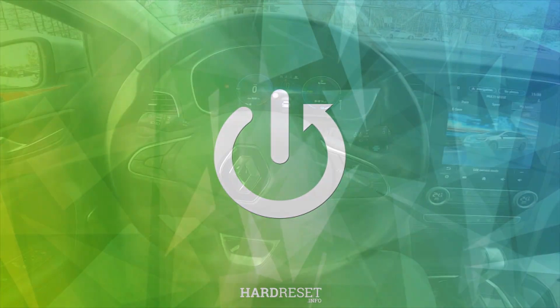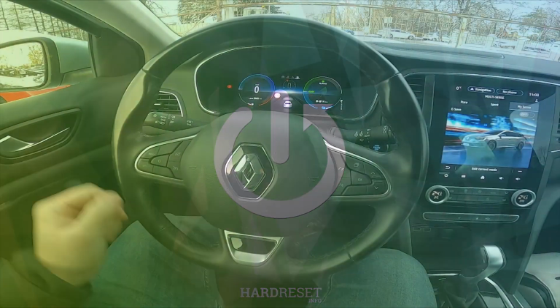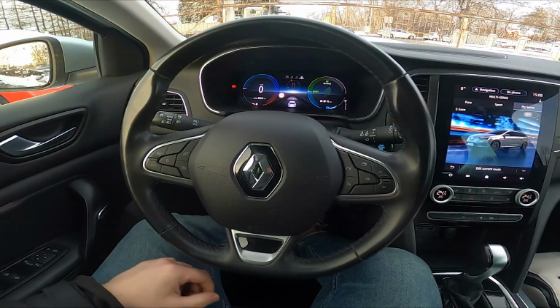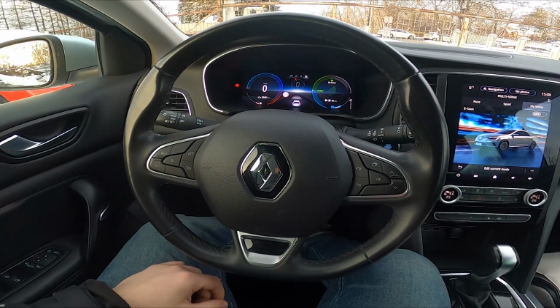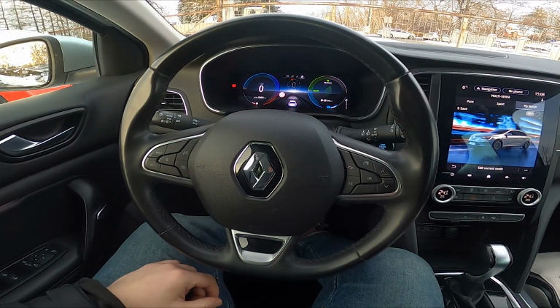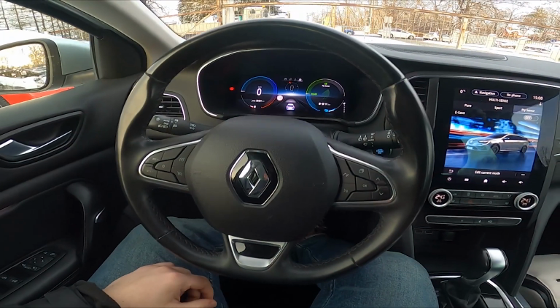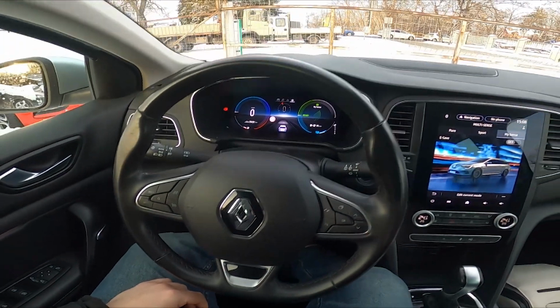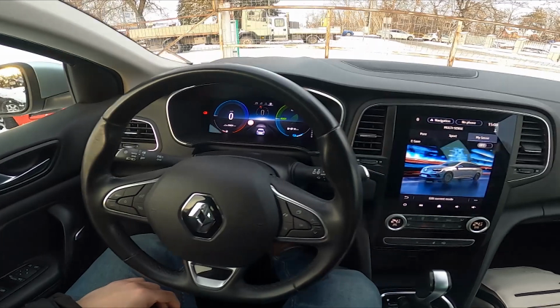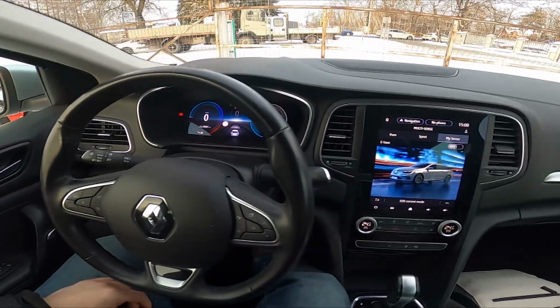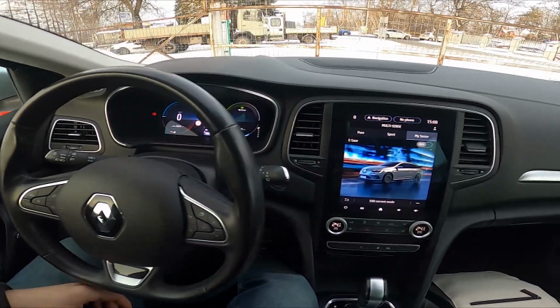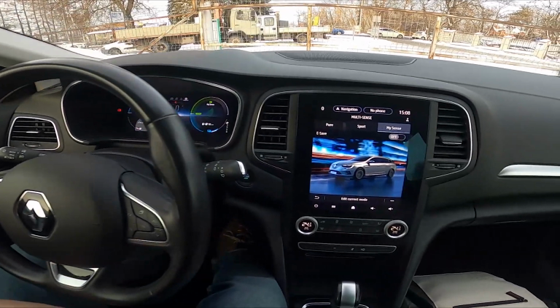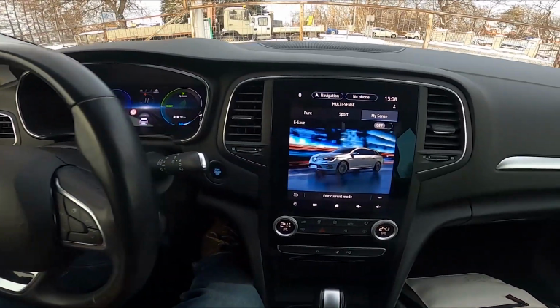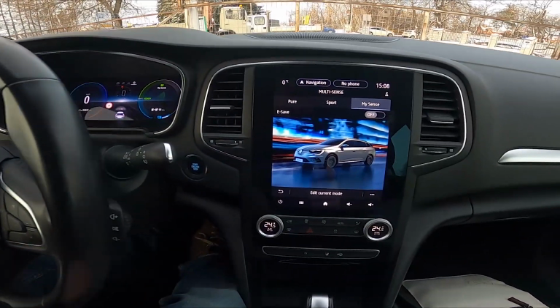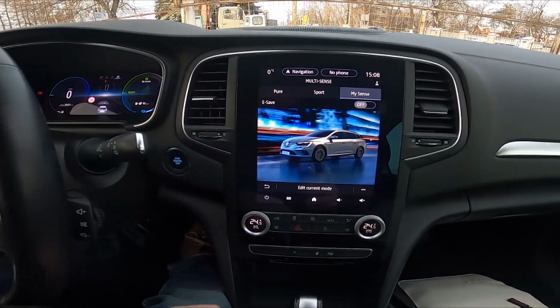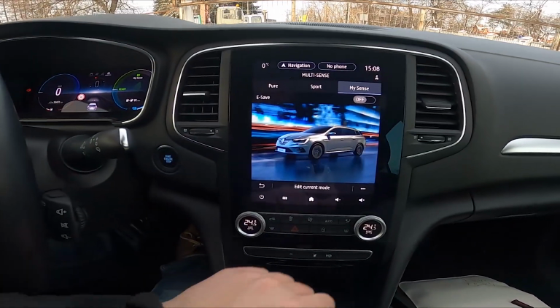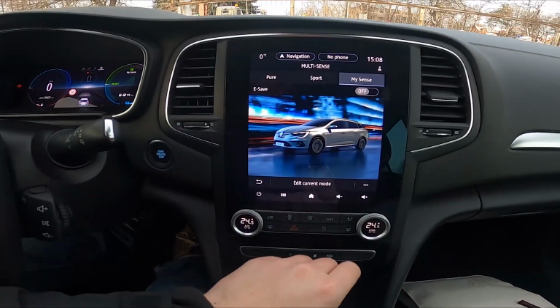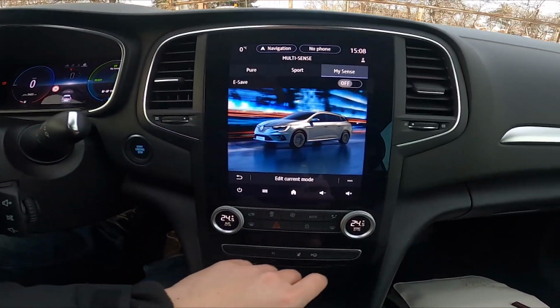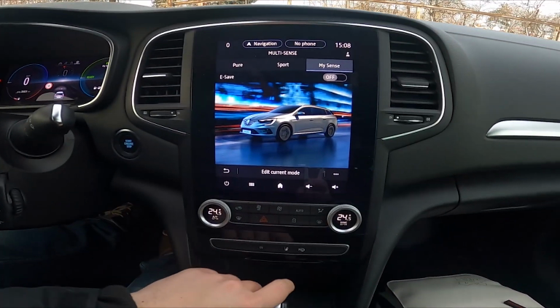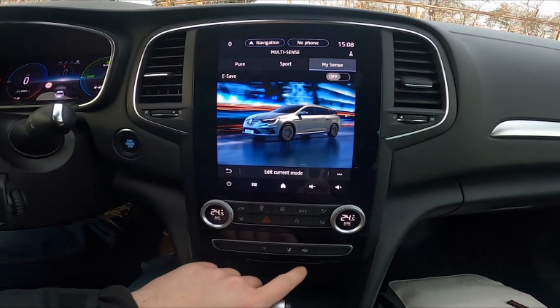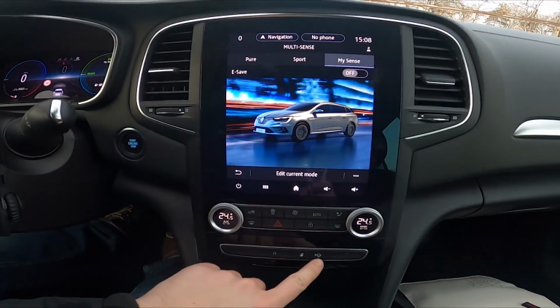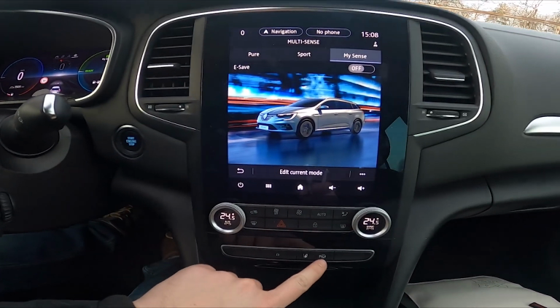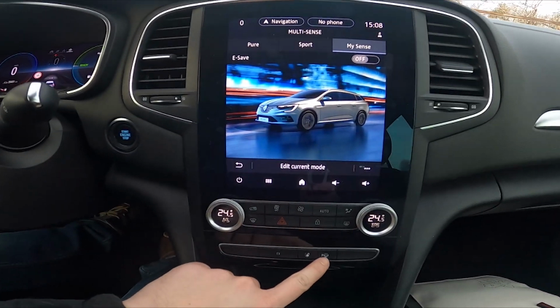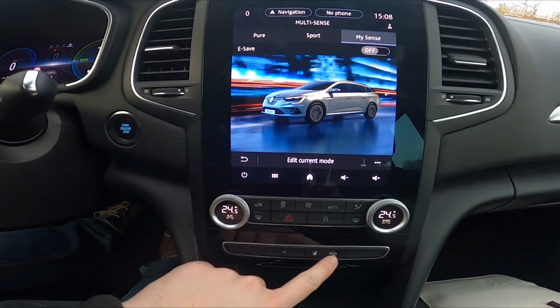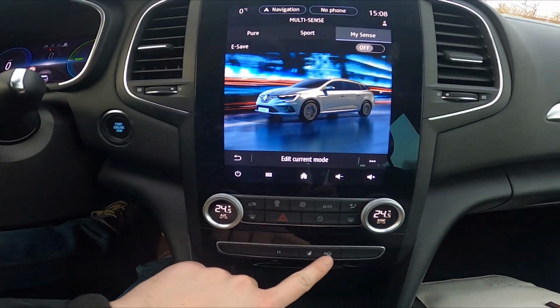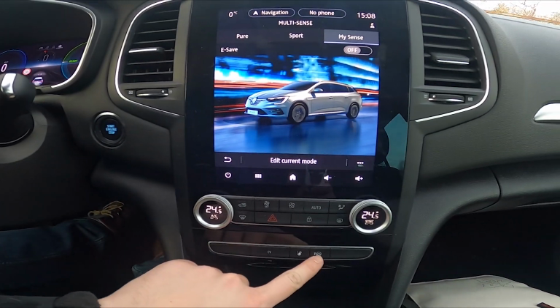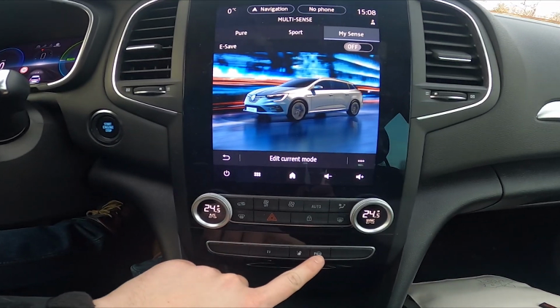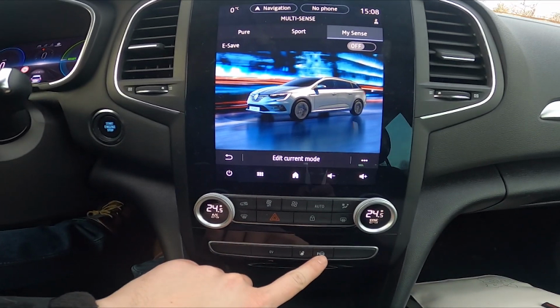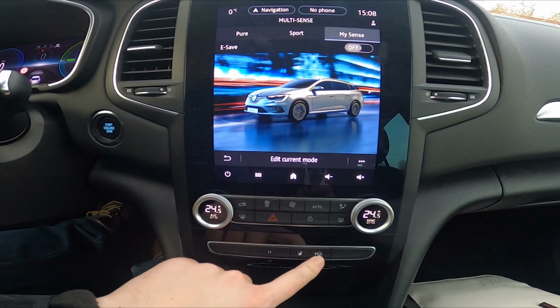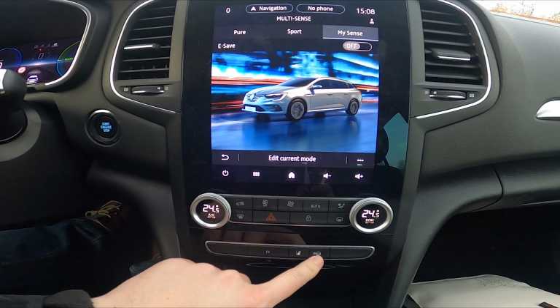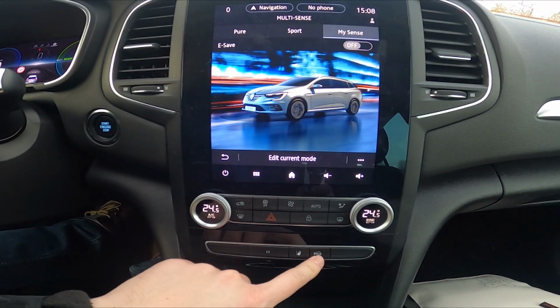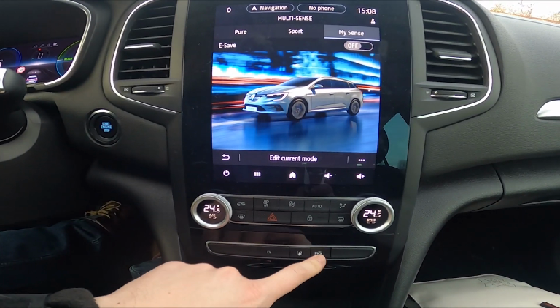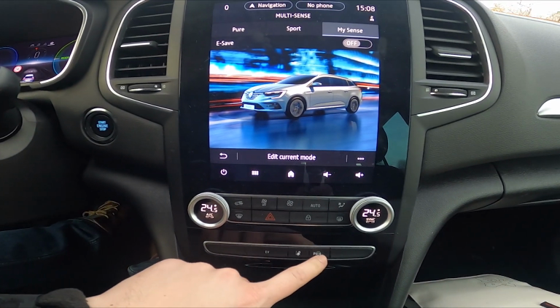In the beginning, take a look in the center of the car and now press this button to enter Park Assist.